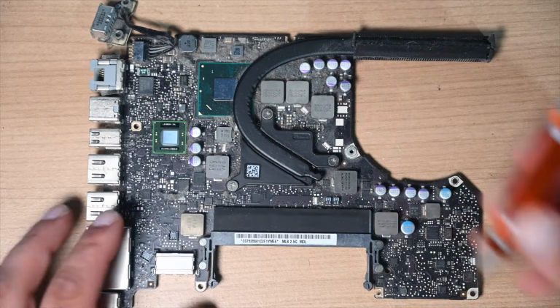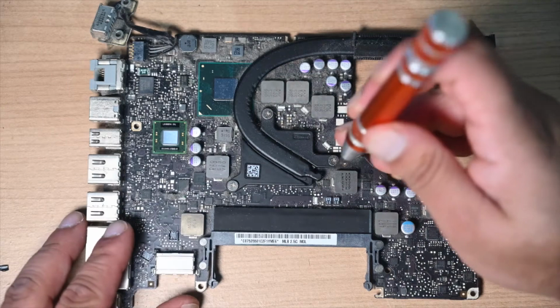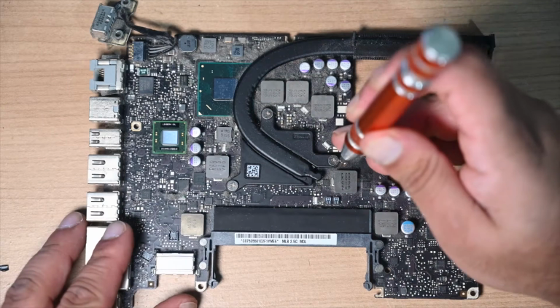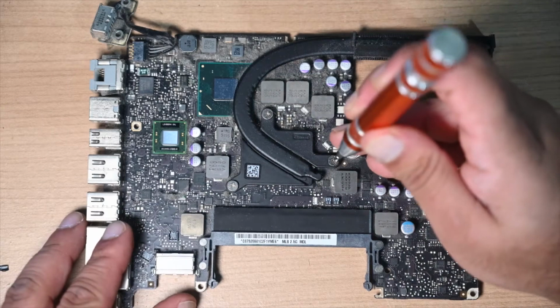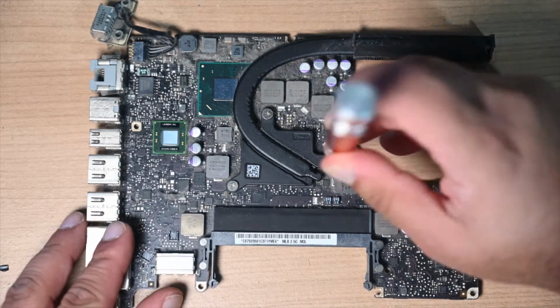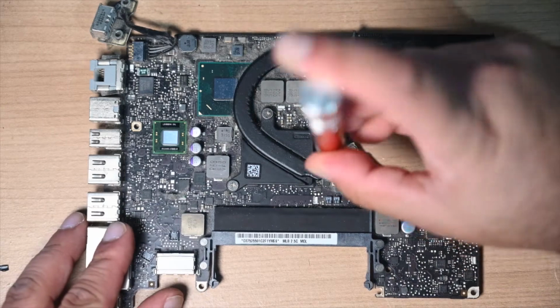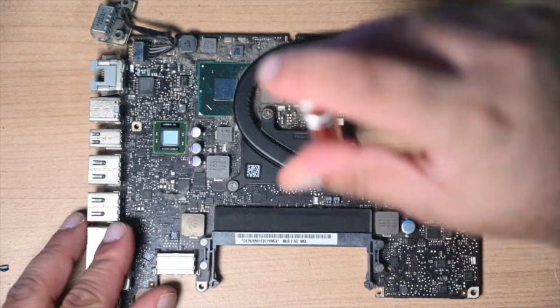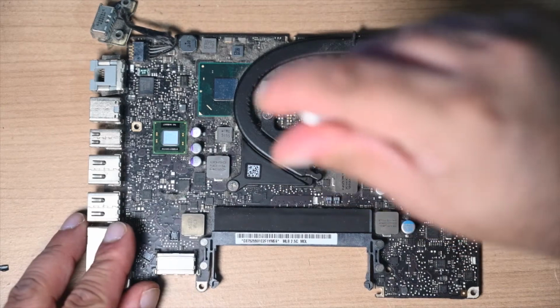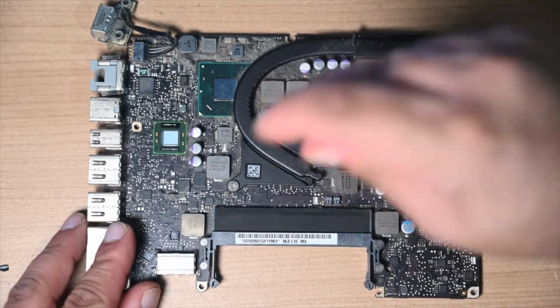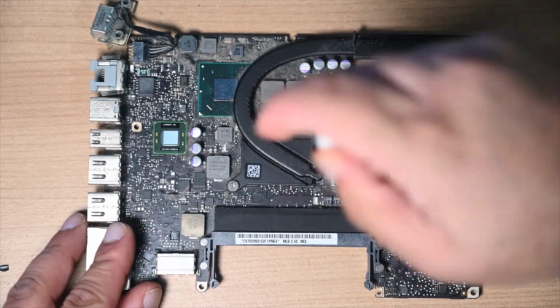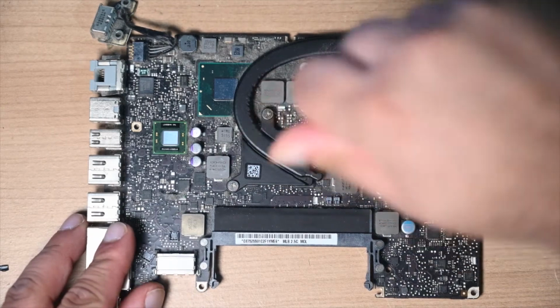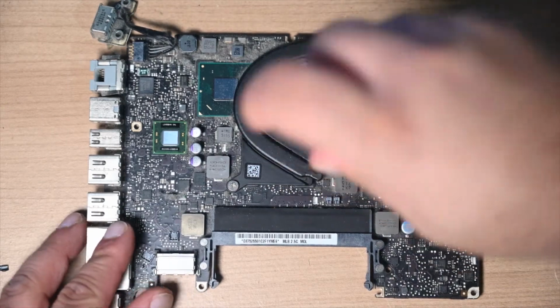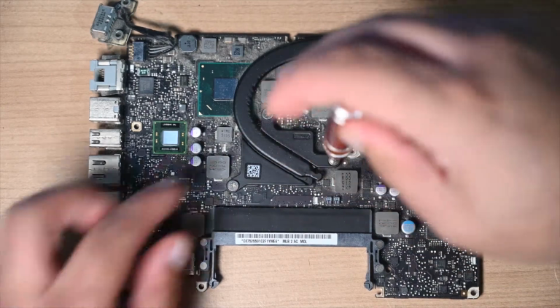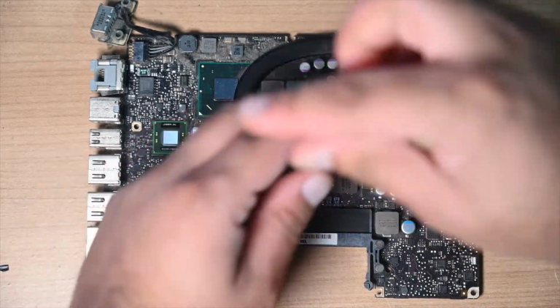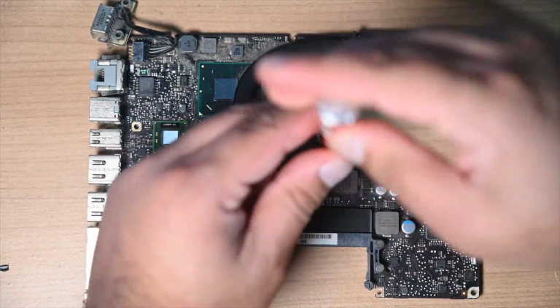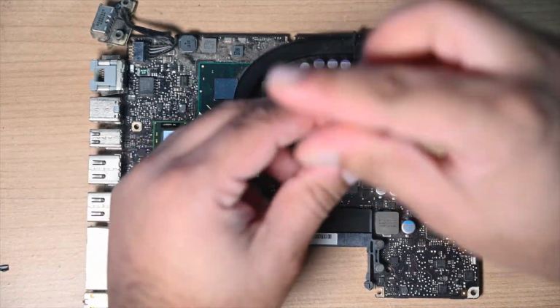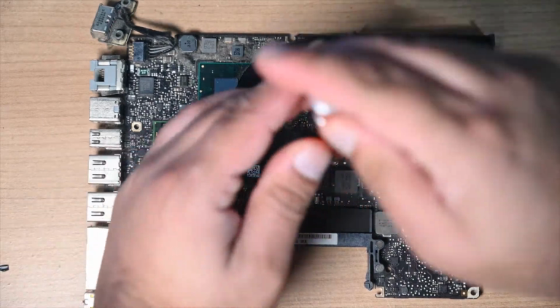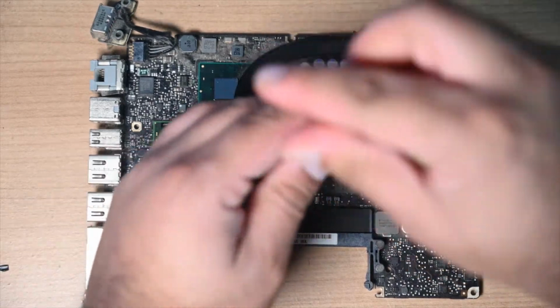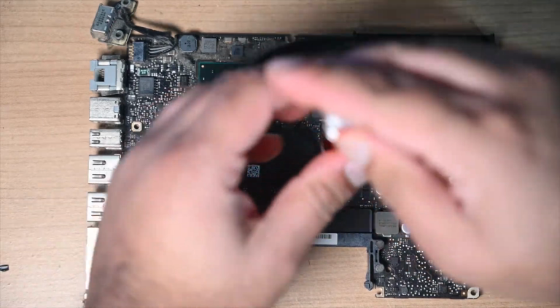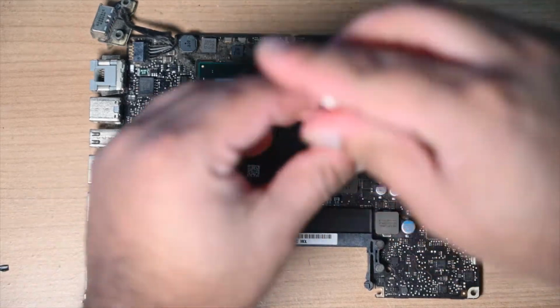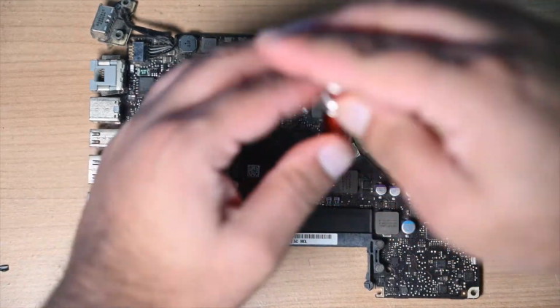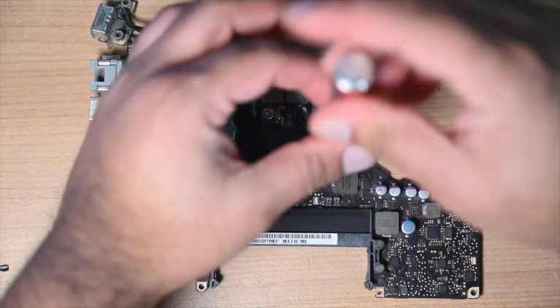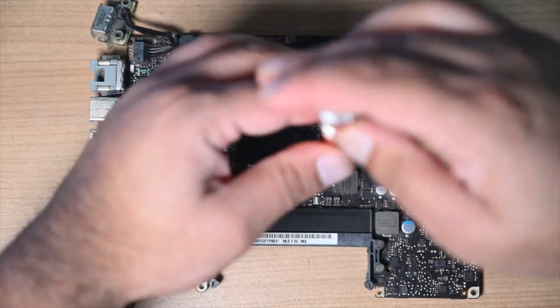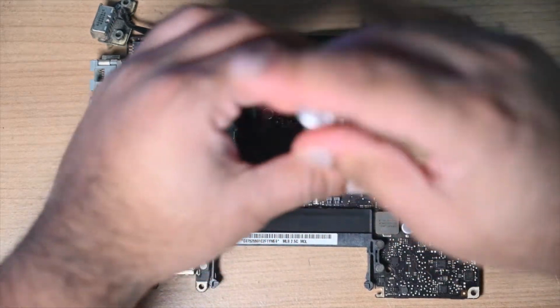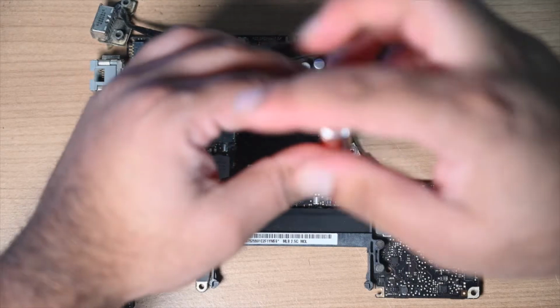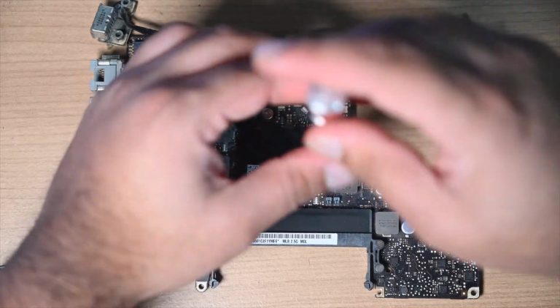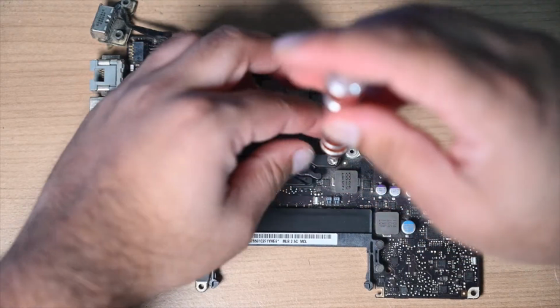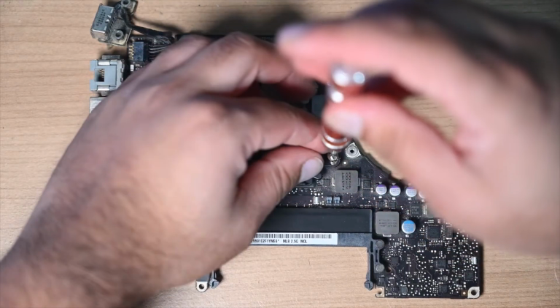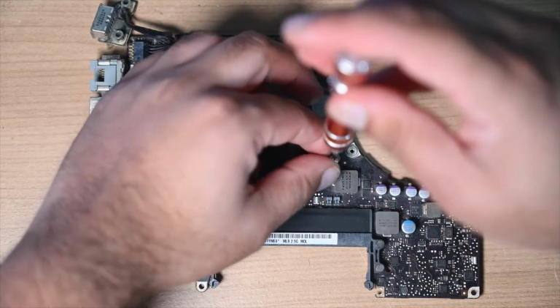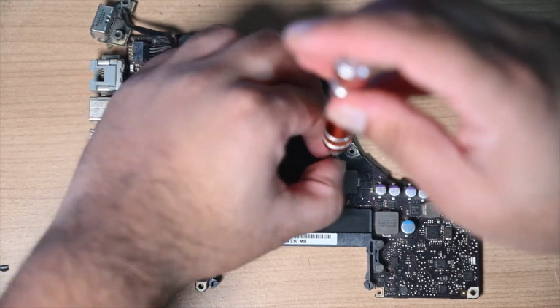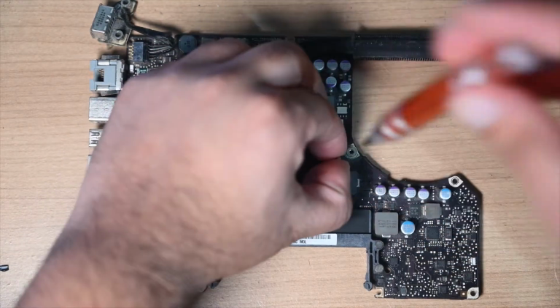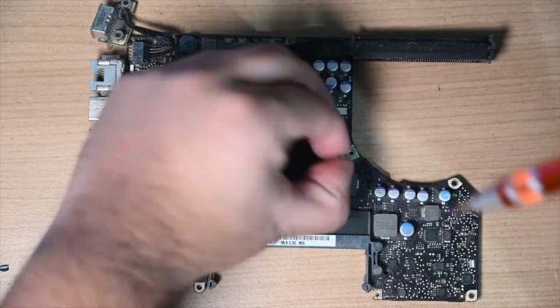Now I'm going to remove the heat sink for the CPU, and while I'm at it I'm going to put some new thermal paste on it.